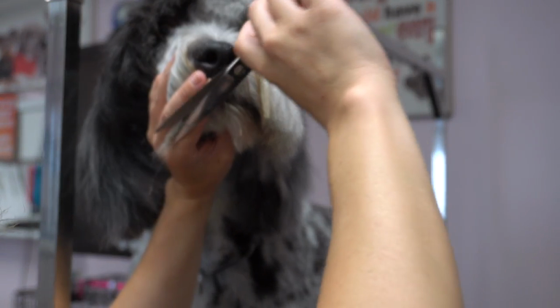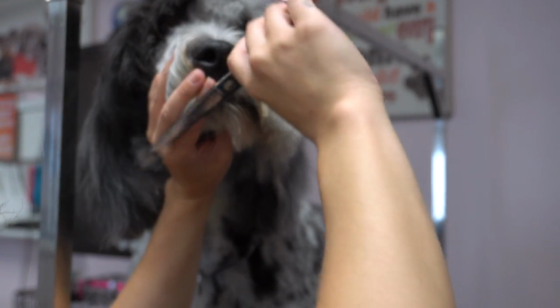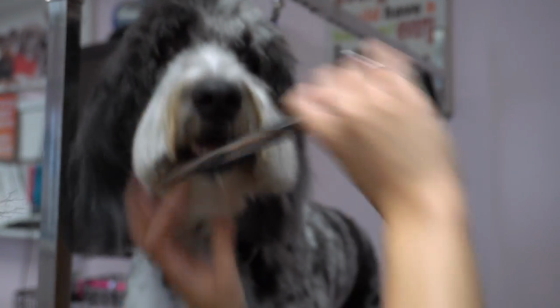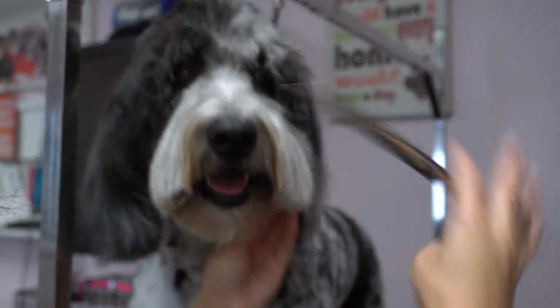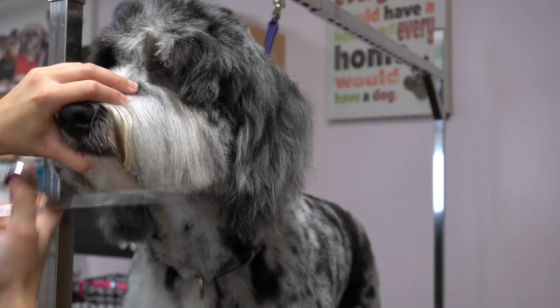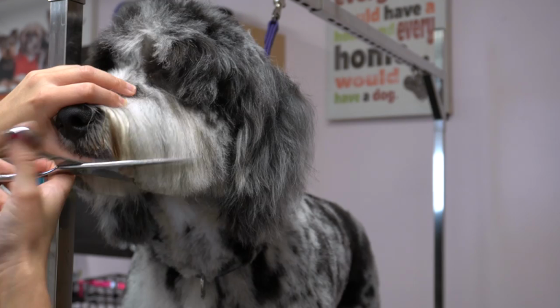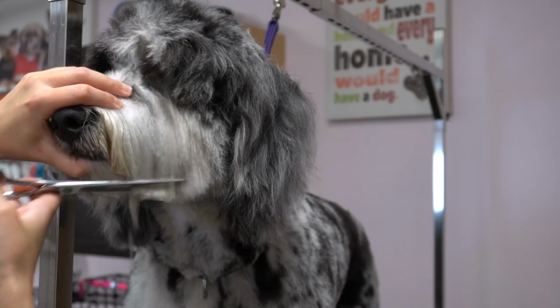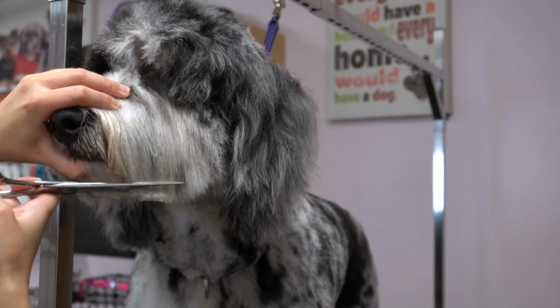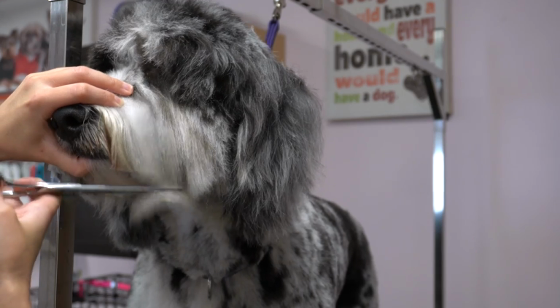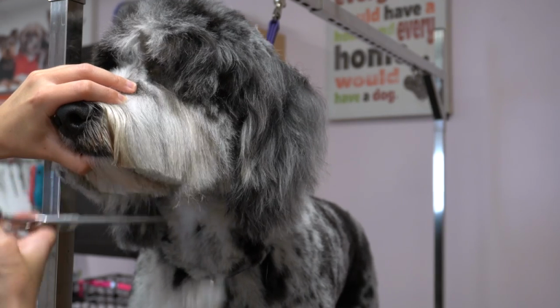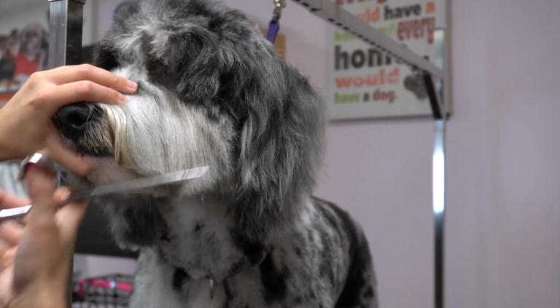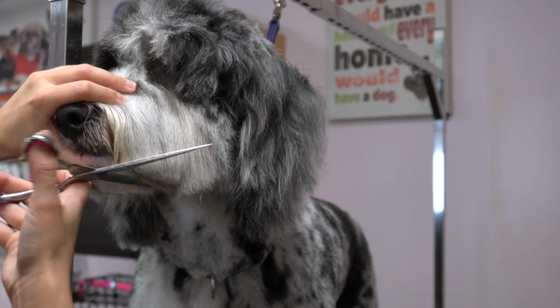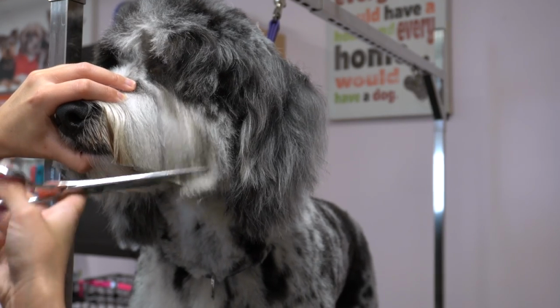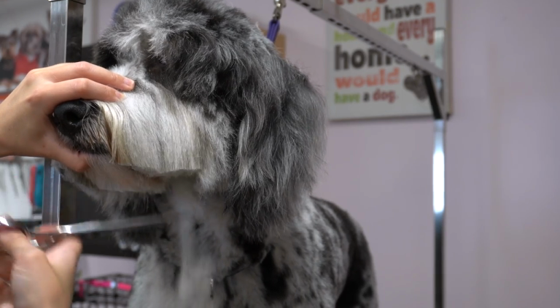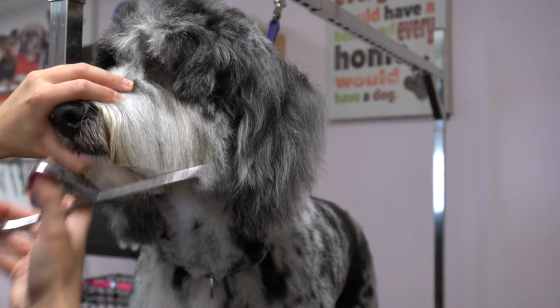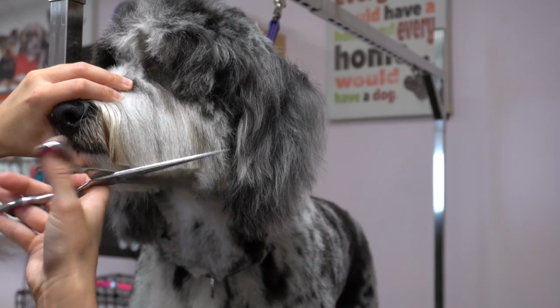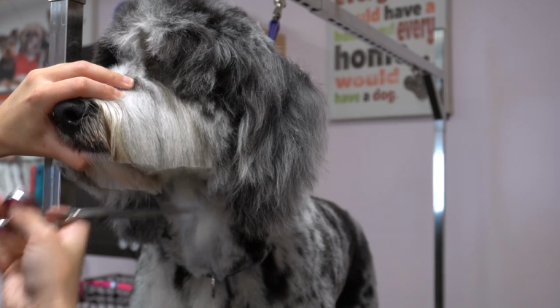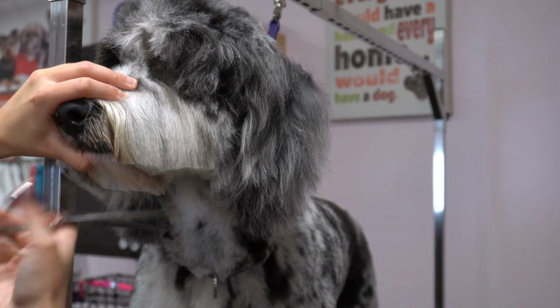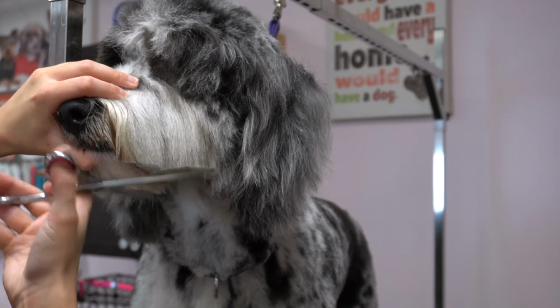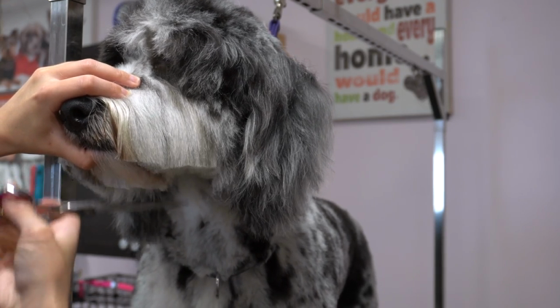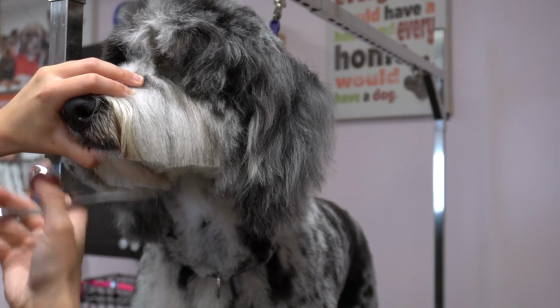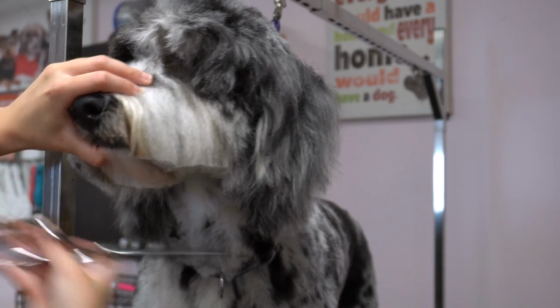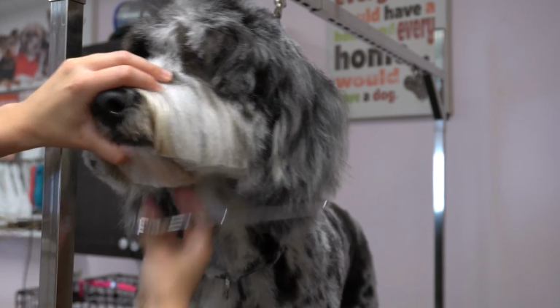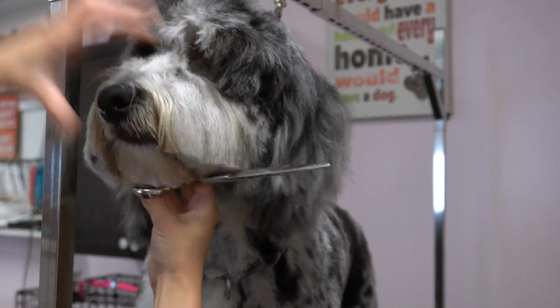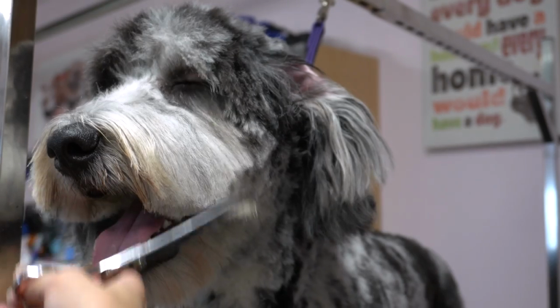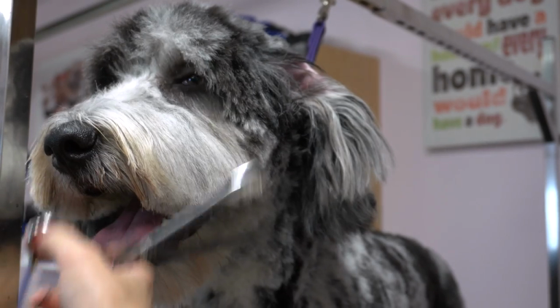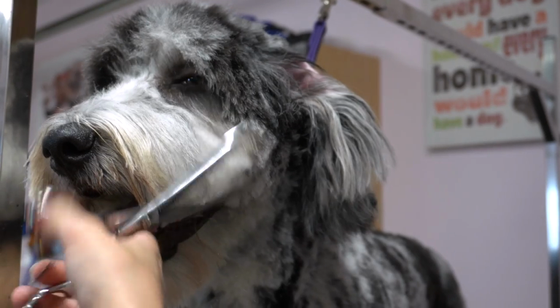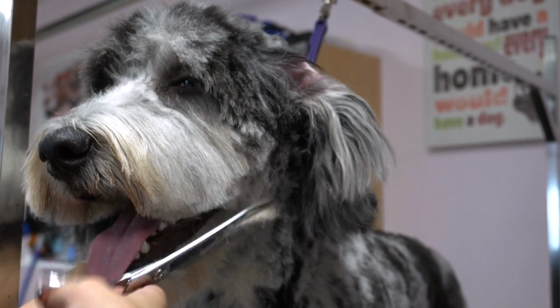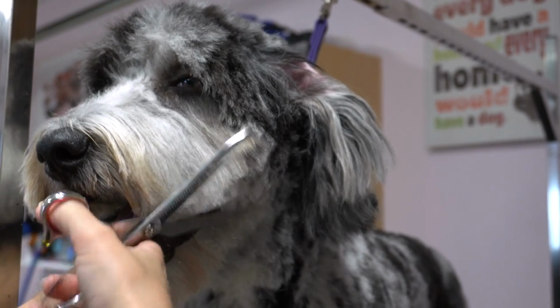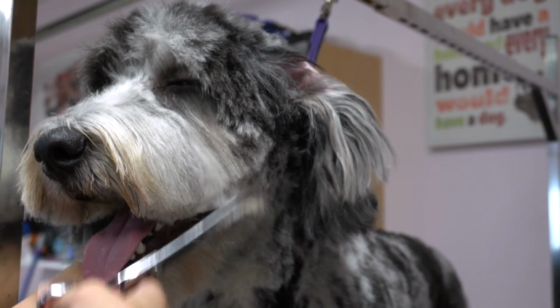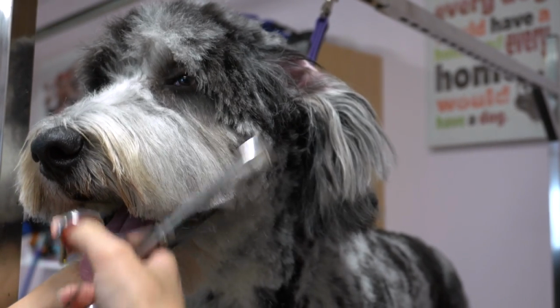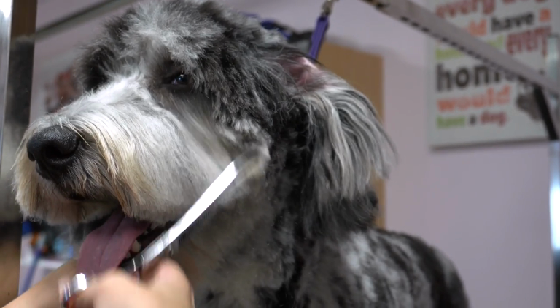After that, I trim the corners of his mustache, and I blend that in using my thinning shears.